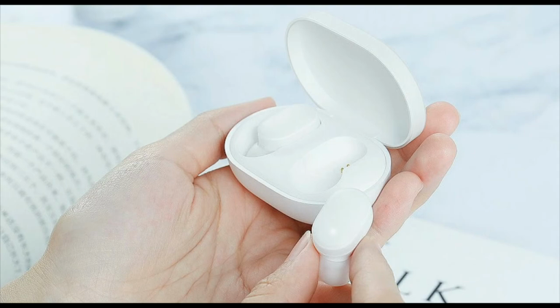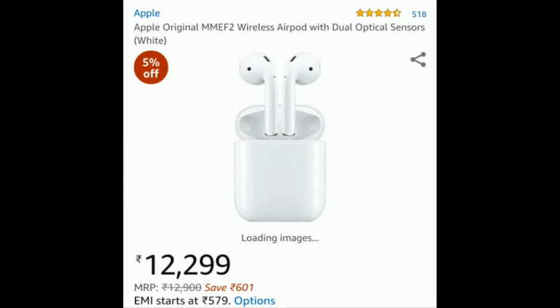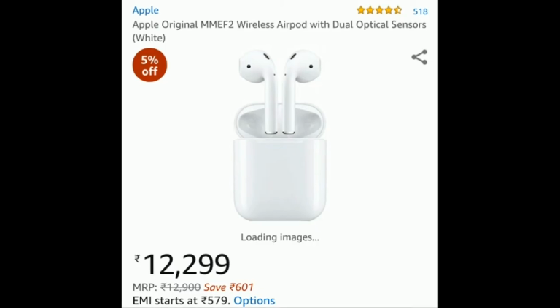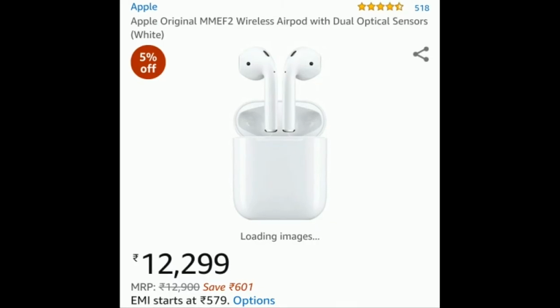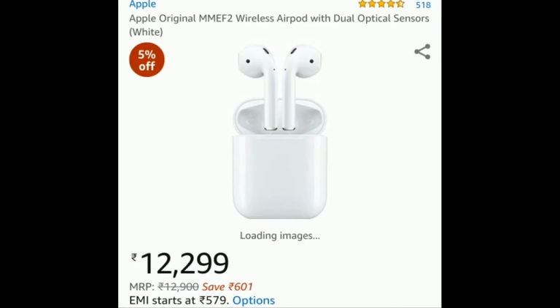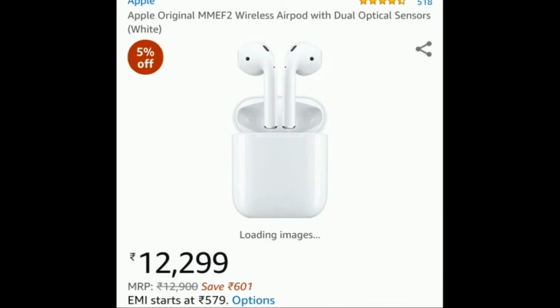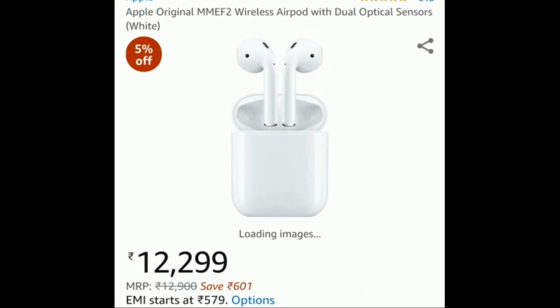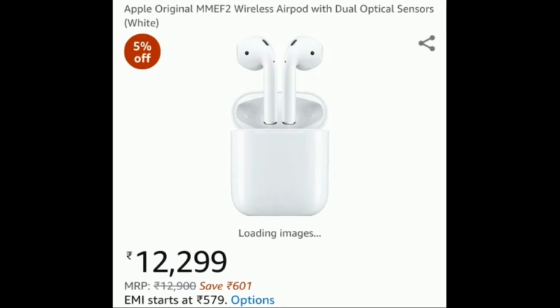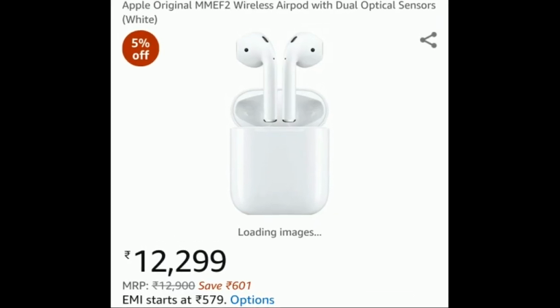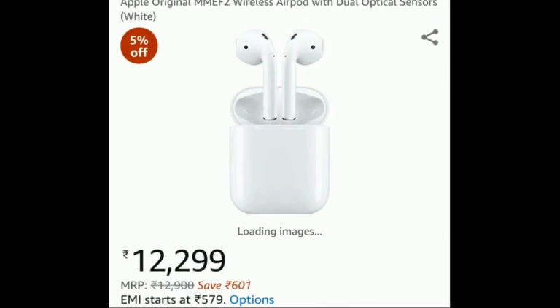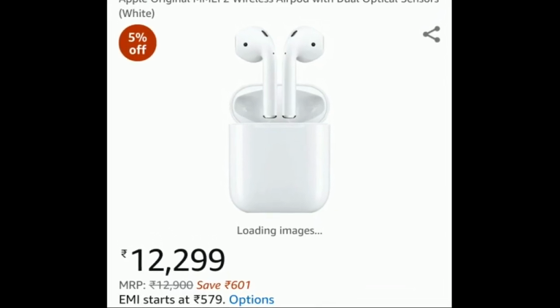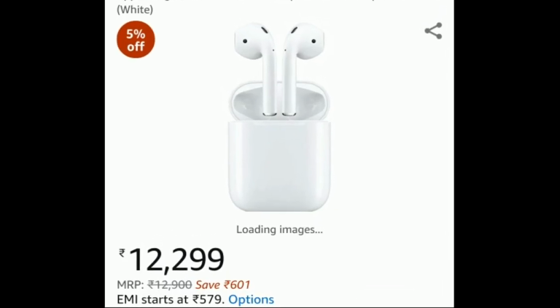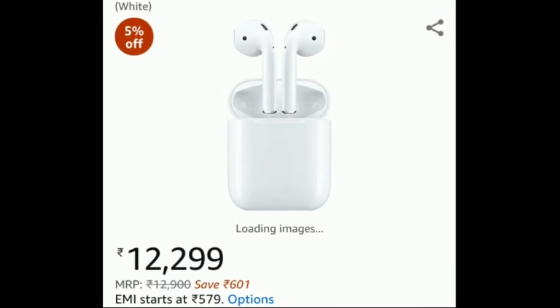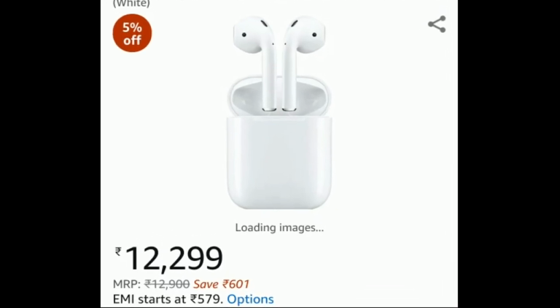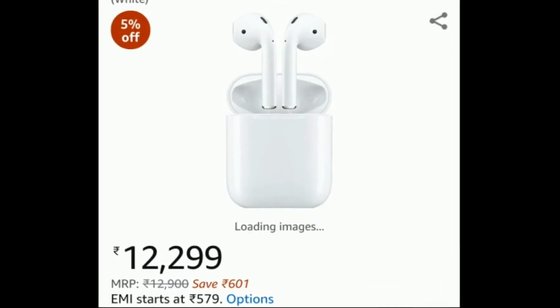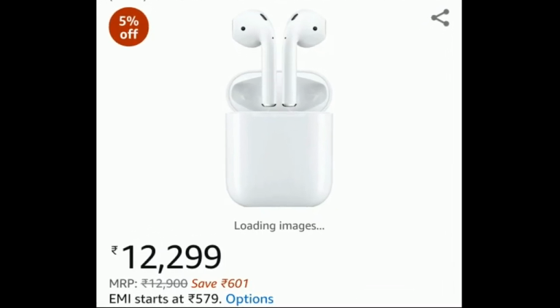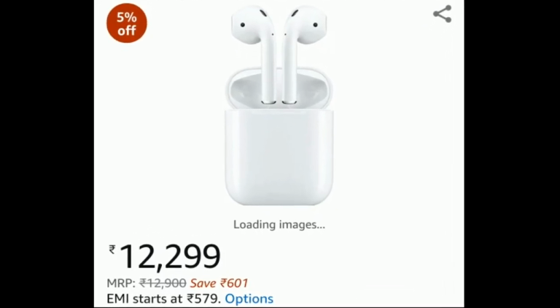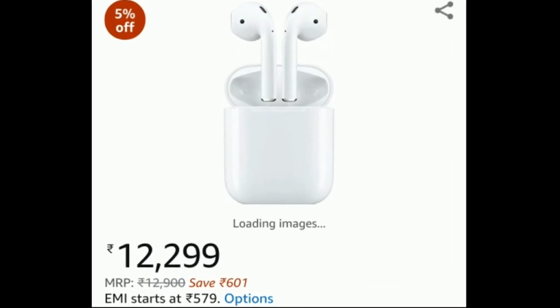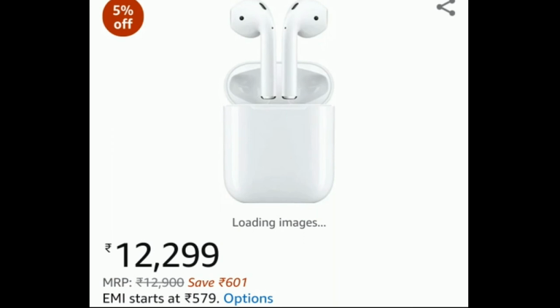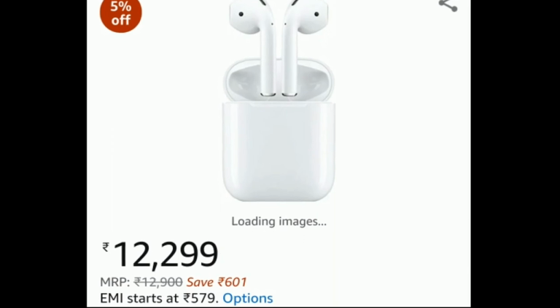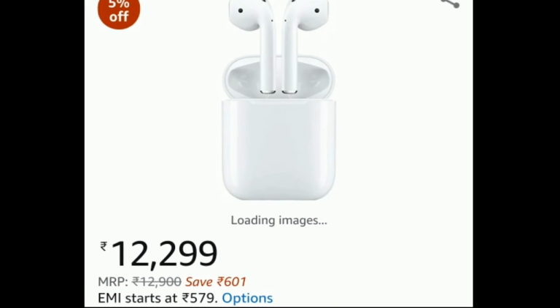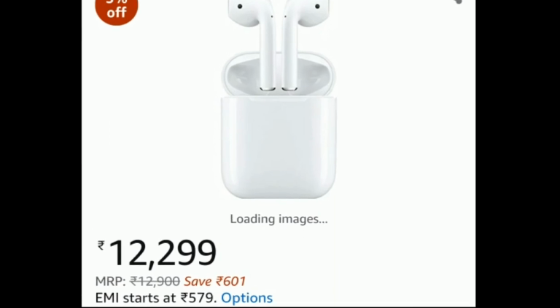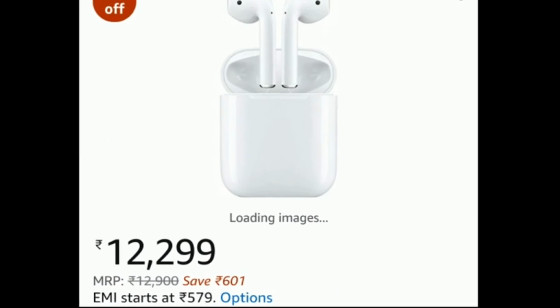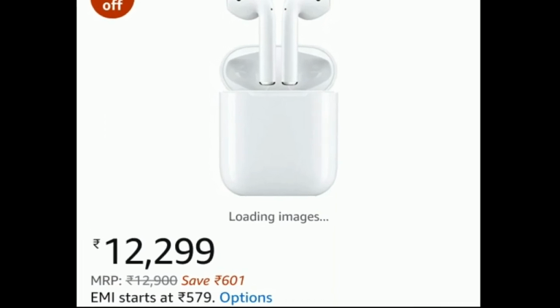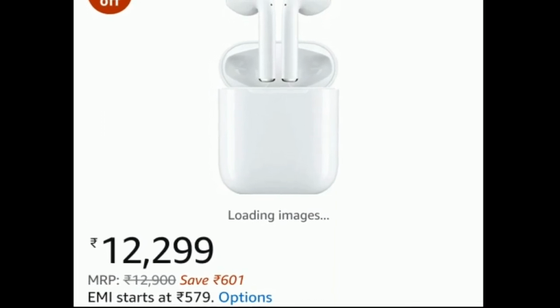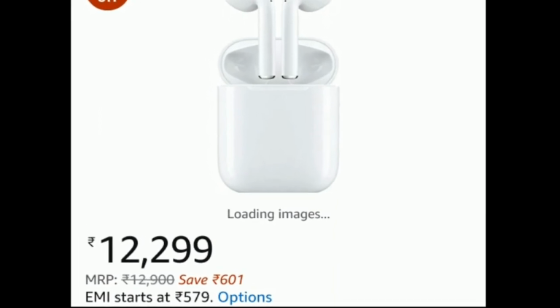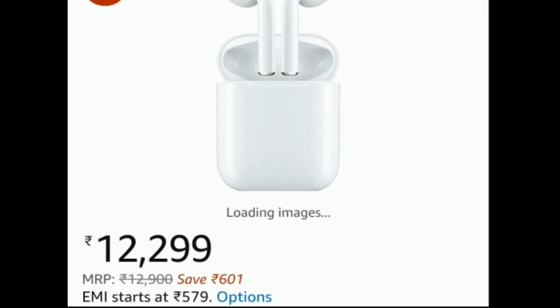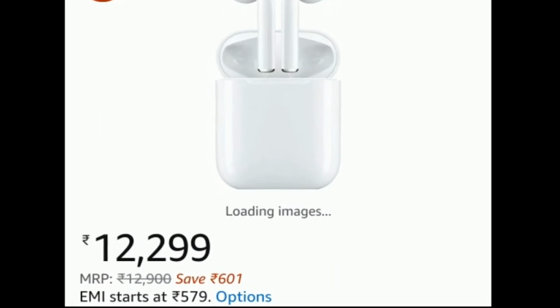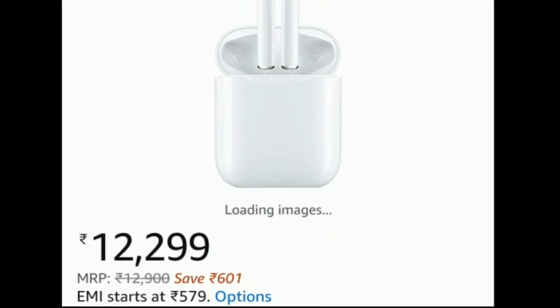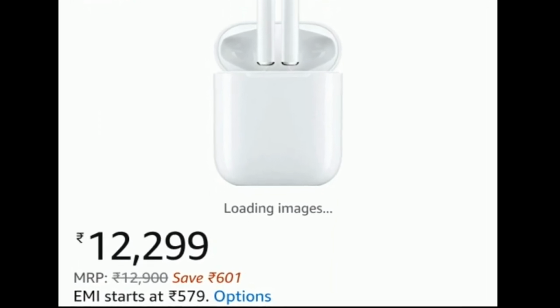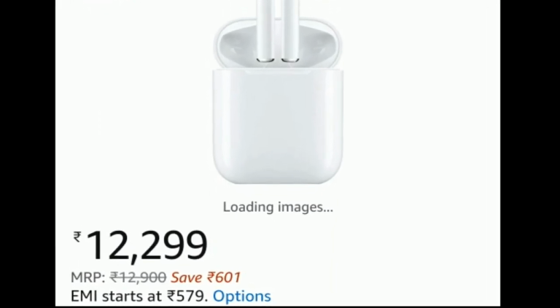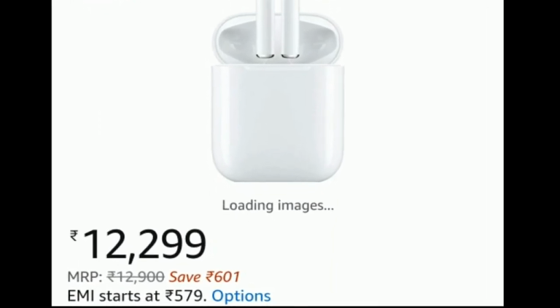If you compare it with Apple AirPods, you will see a big difference in price. Apple AirPods are available on Amazon for around 13,000 rupees, making the Xiaomi AirDots Youth Edition a much better value deal.